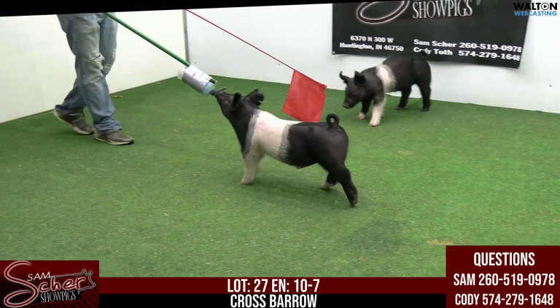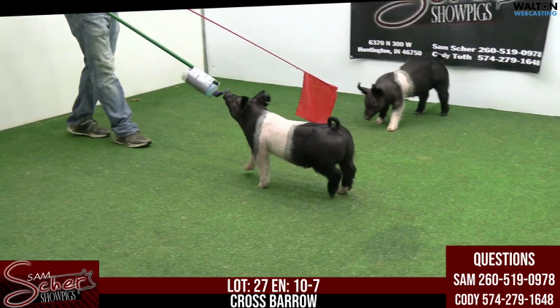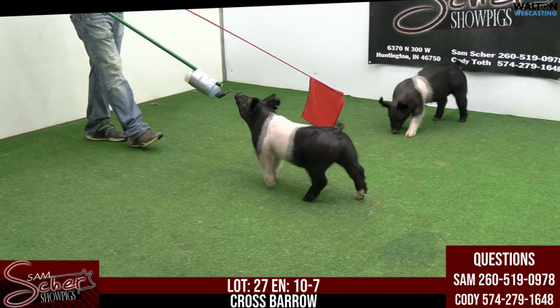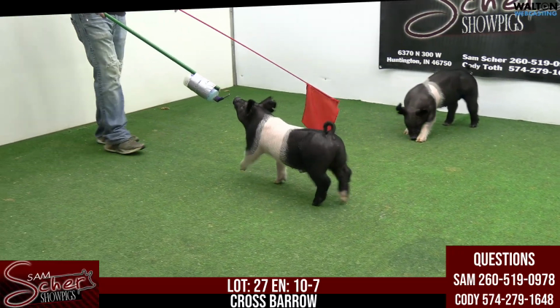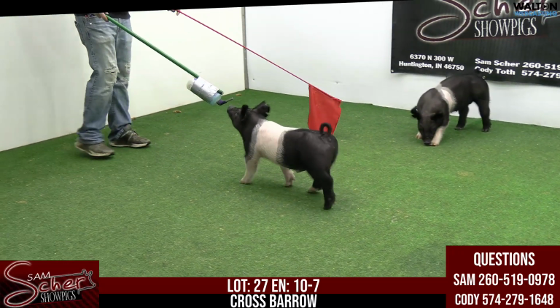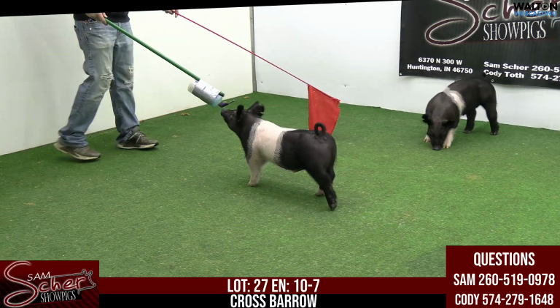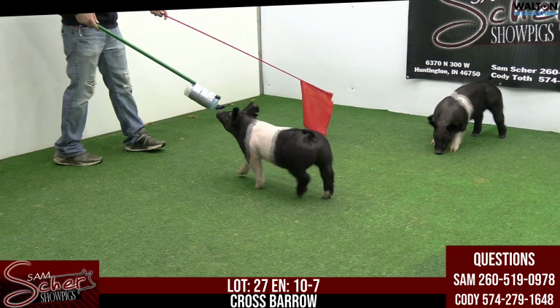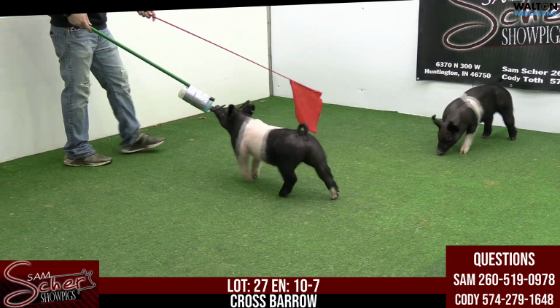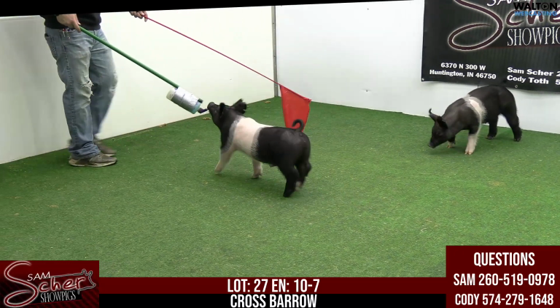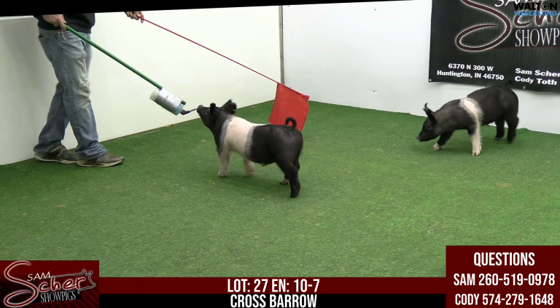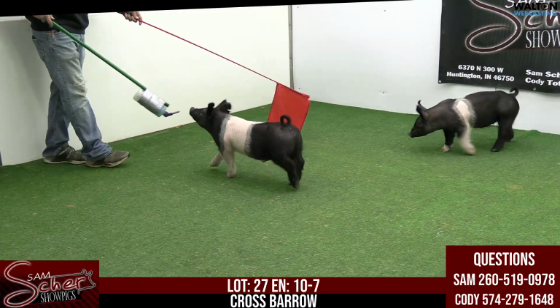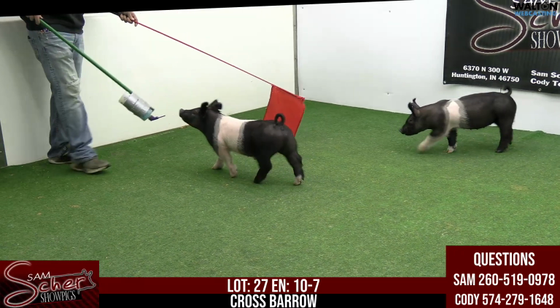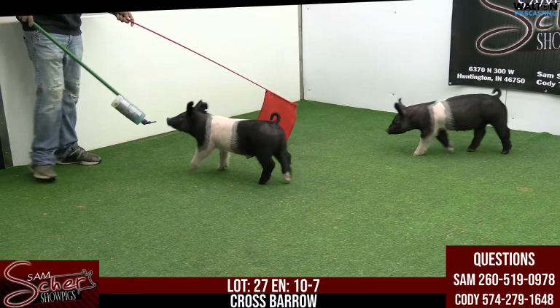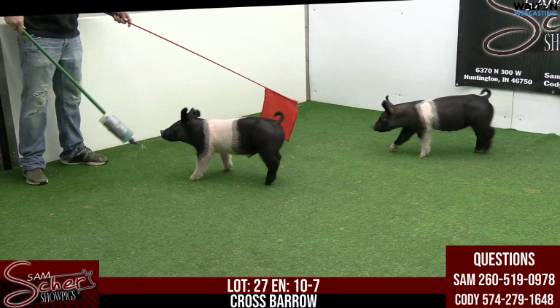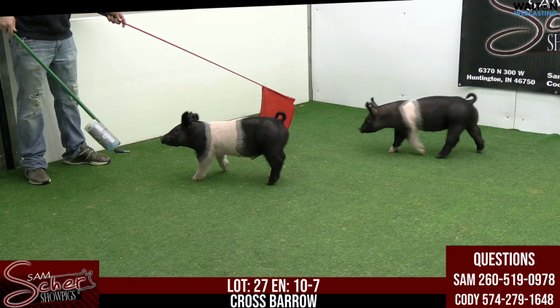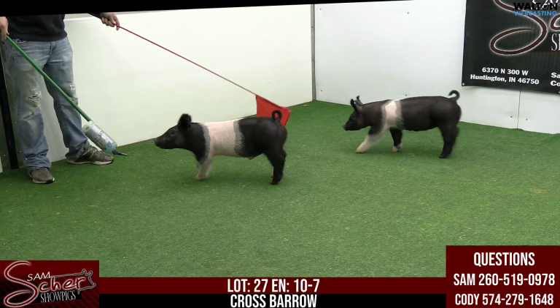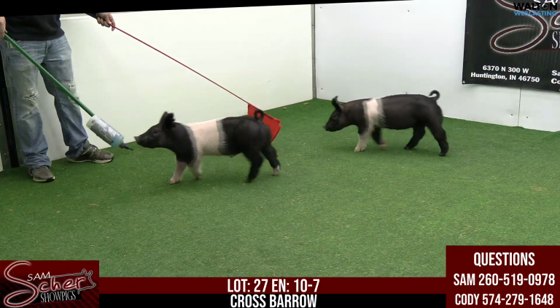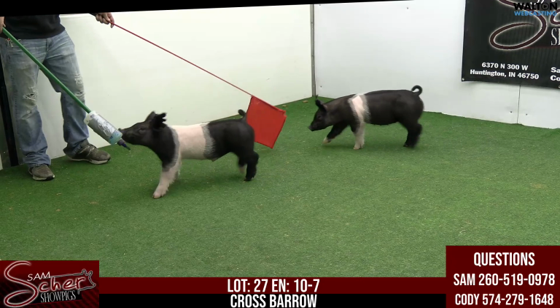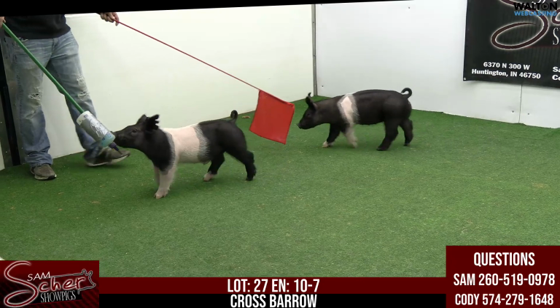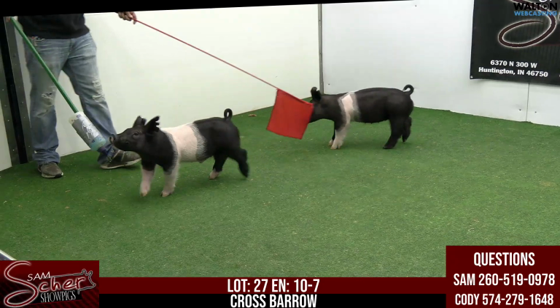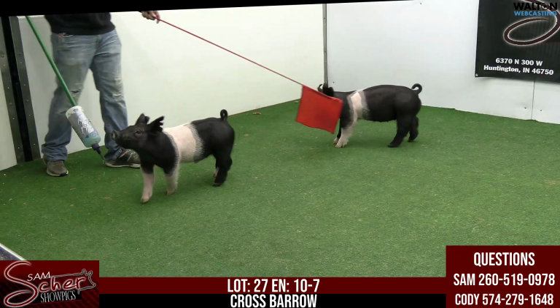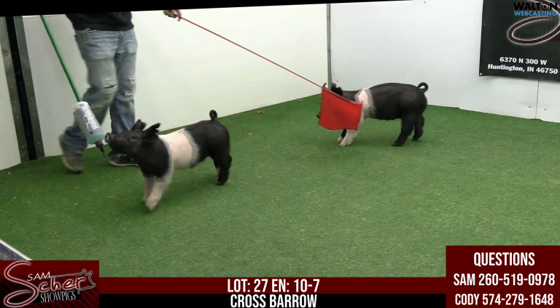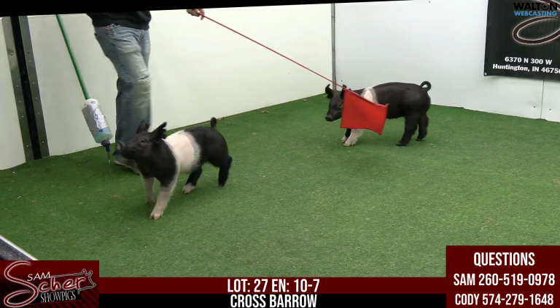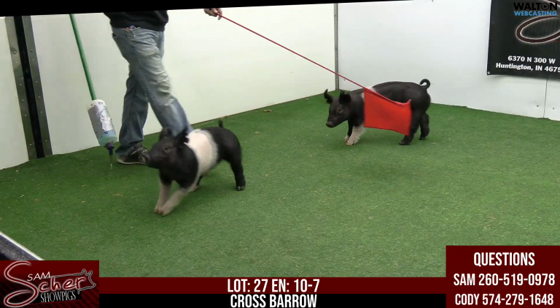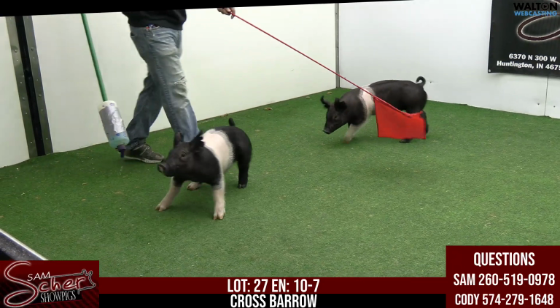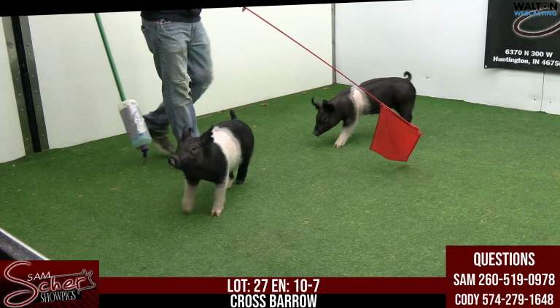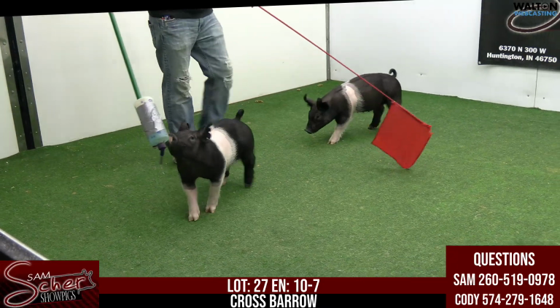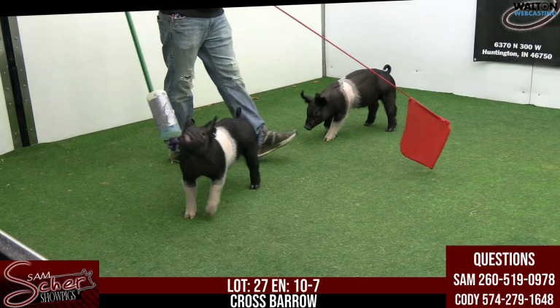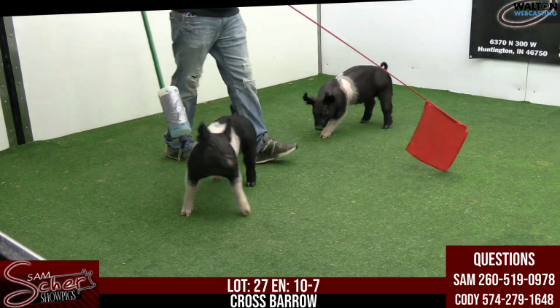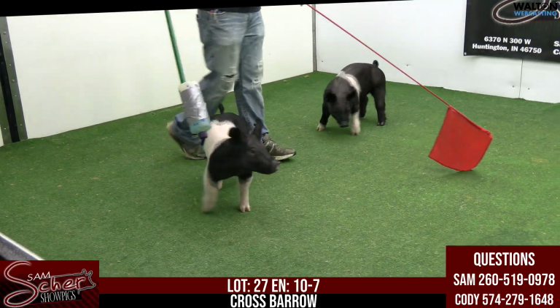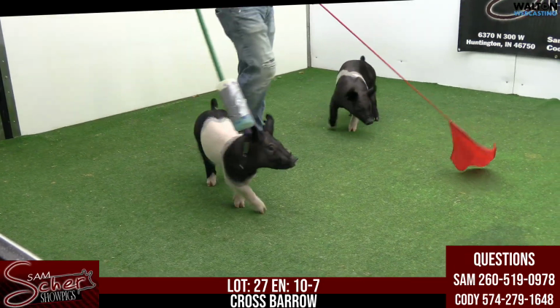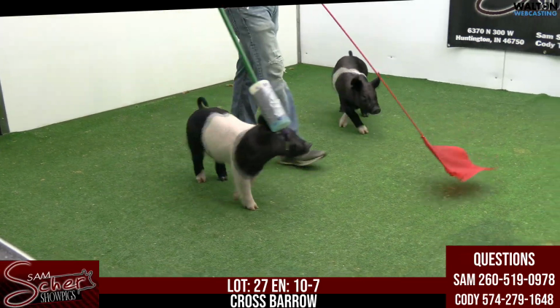Lot 27, 10-7, crossbred barrow, Van Gogh bounced. I love him built like this.